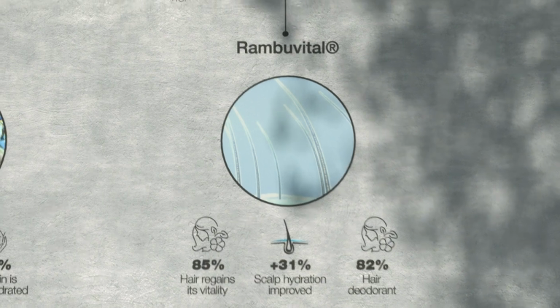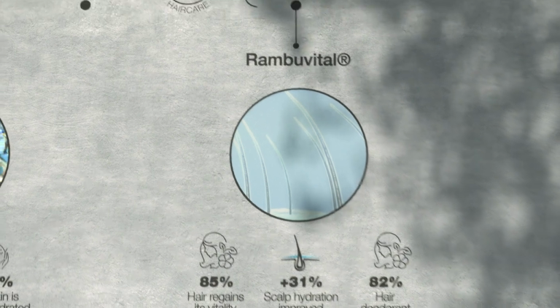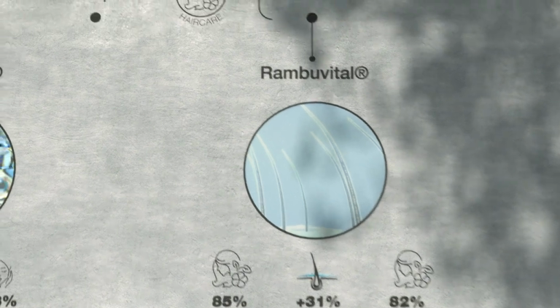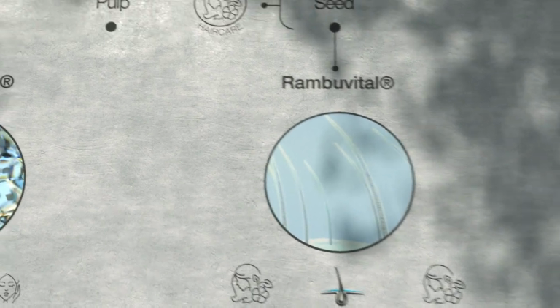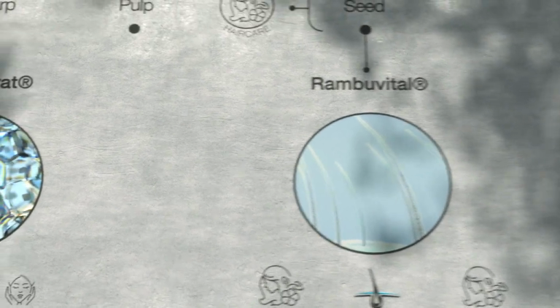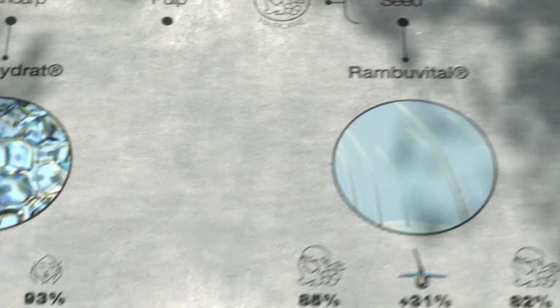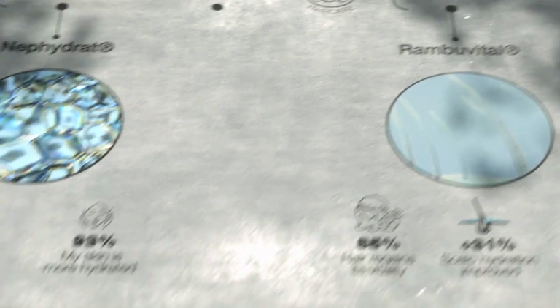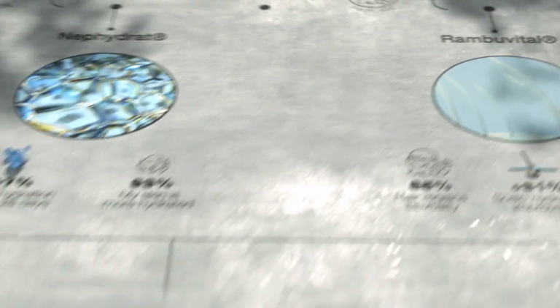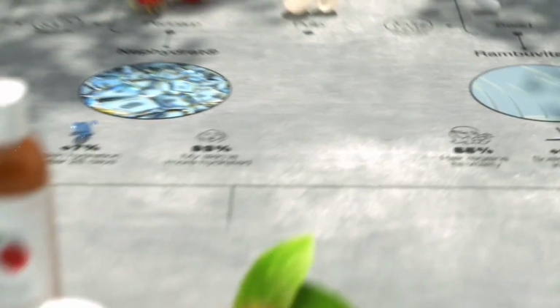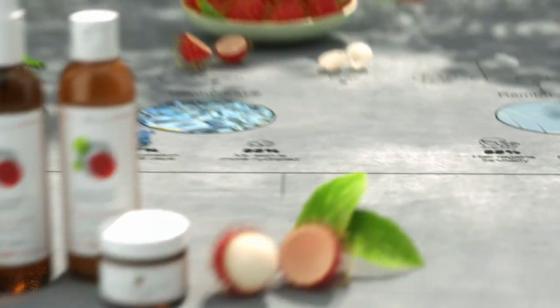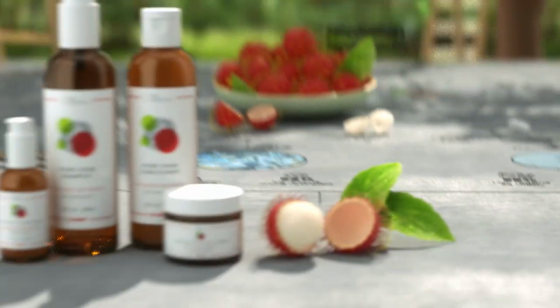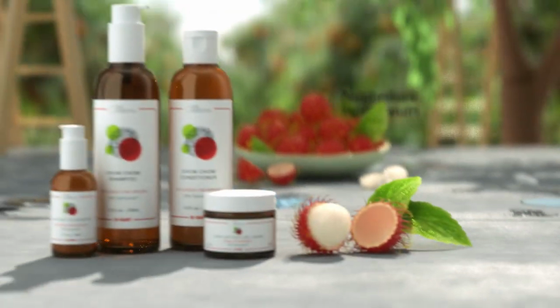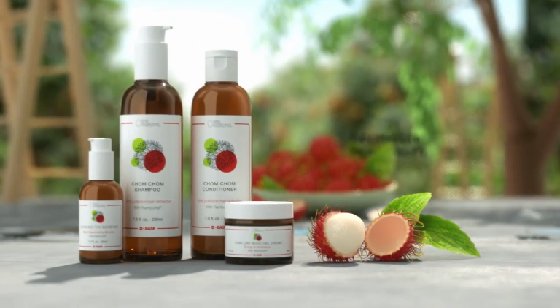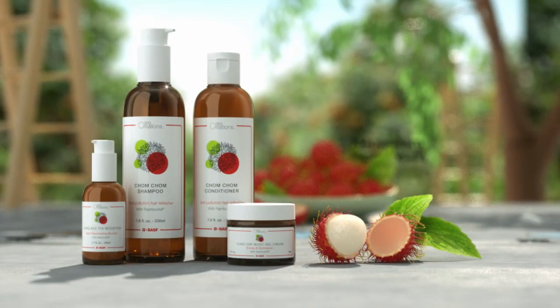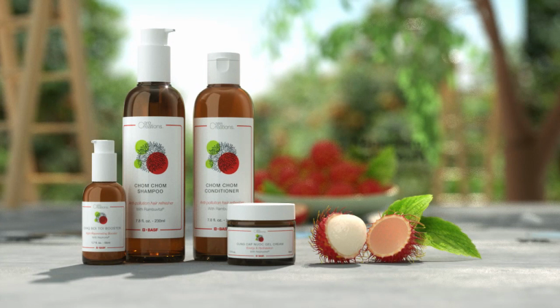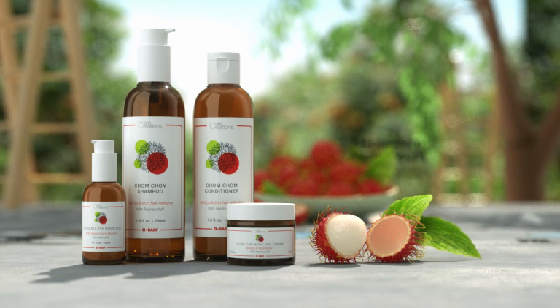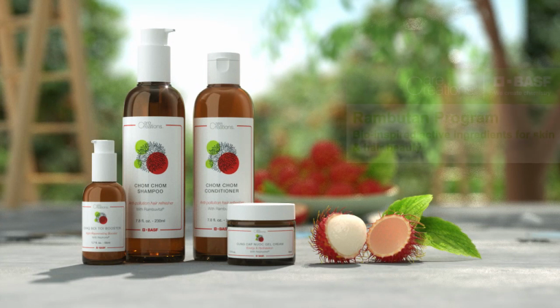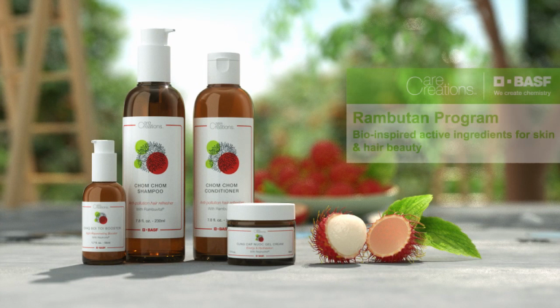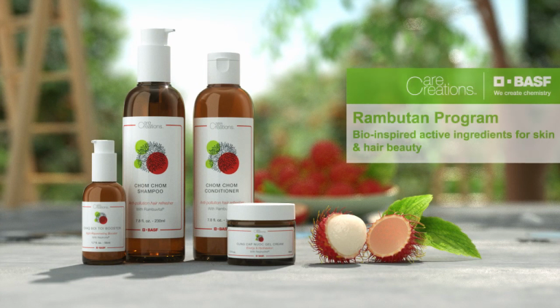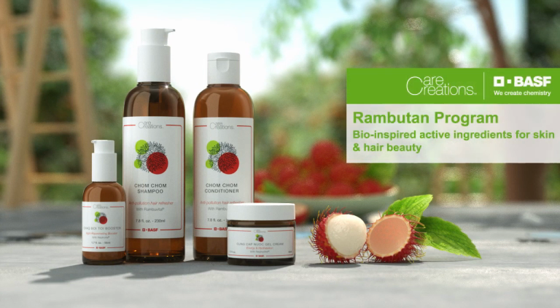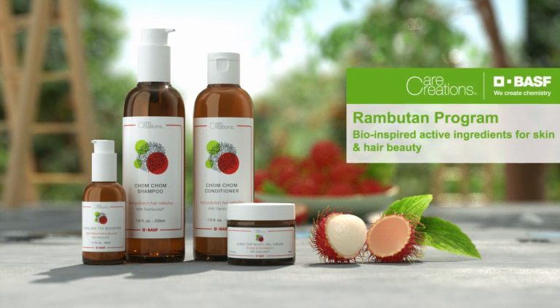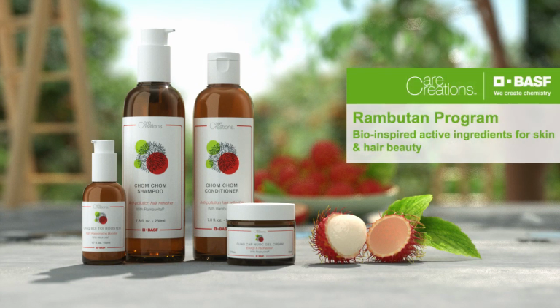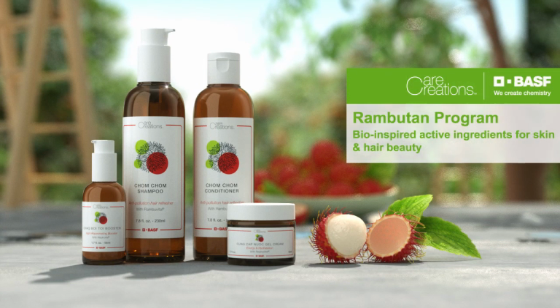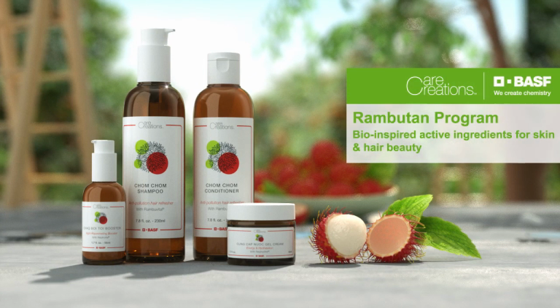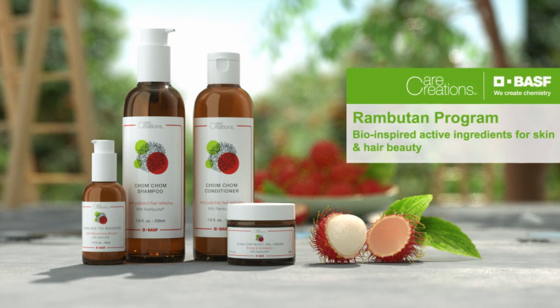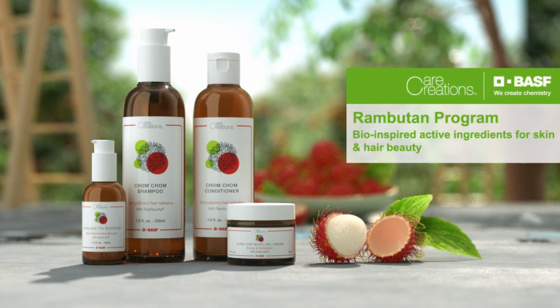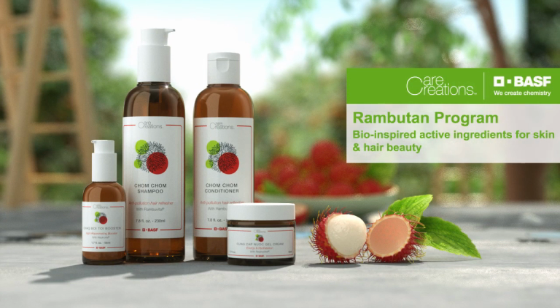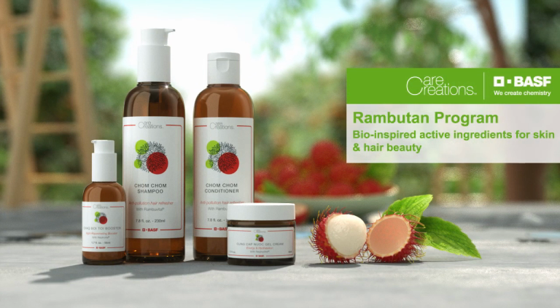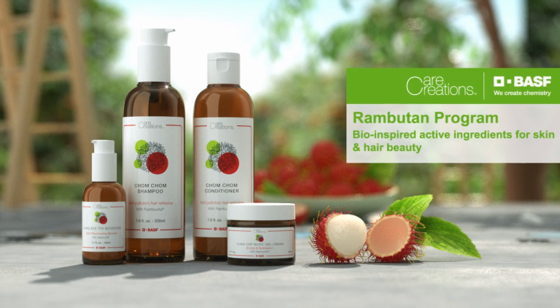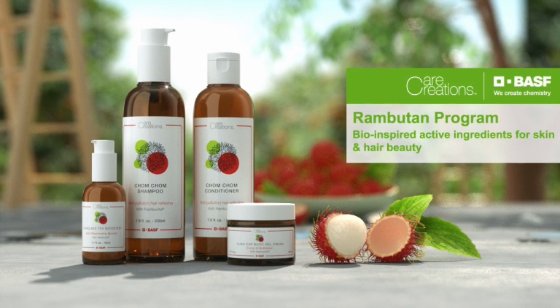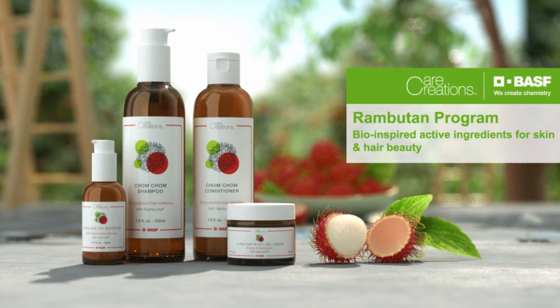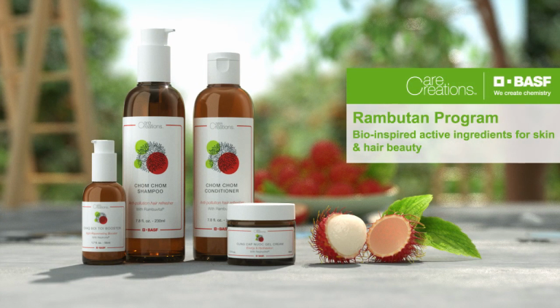Discover Rambu Vital's amazing power through our skin care and hair care range, directly inspired by nature's infinite resources.